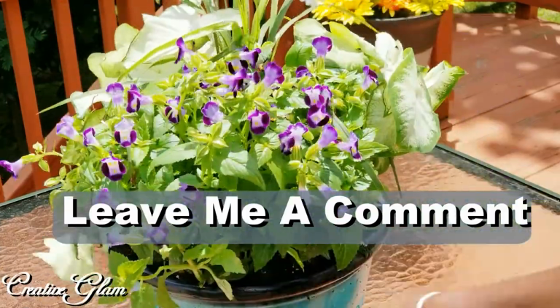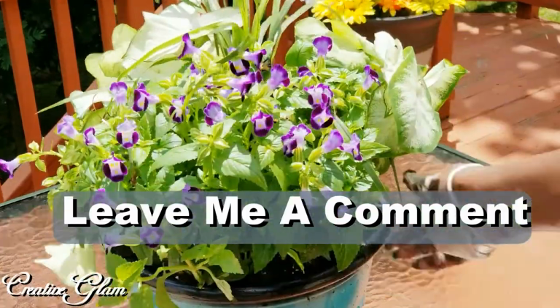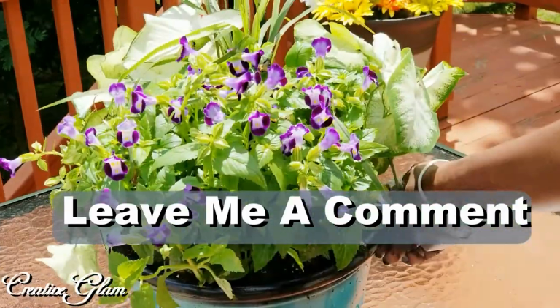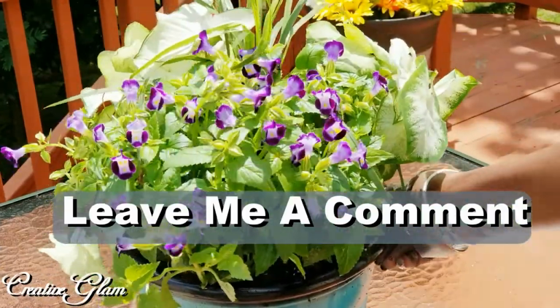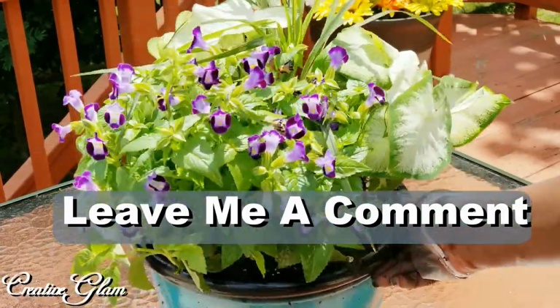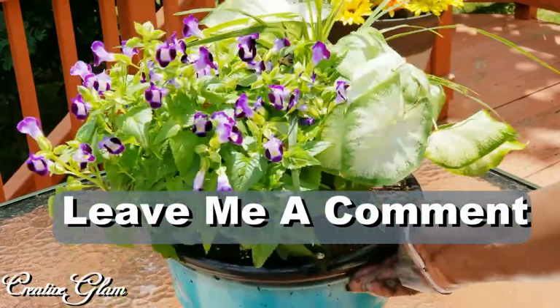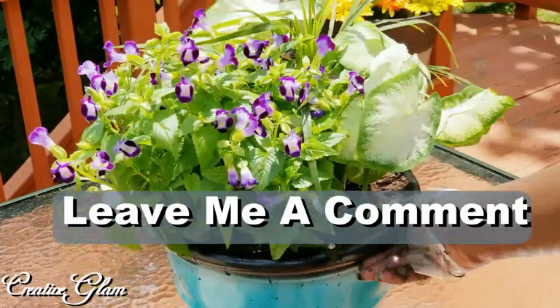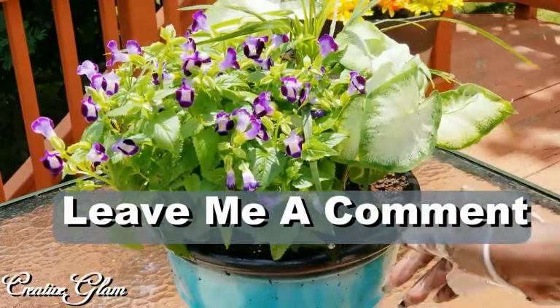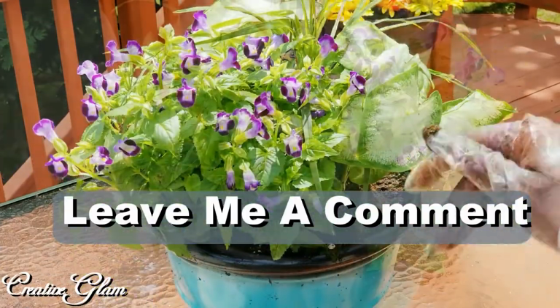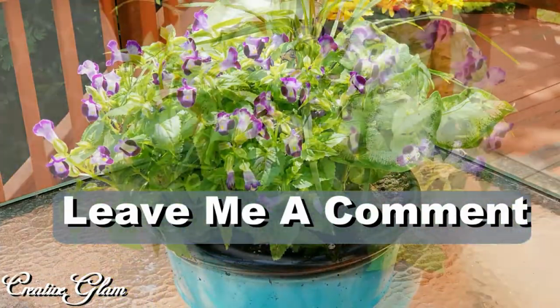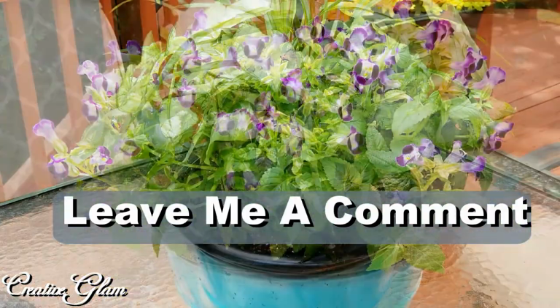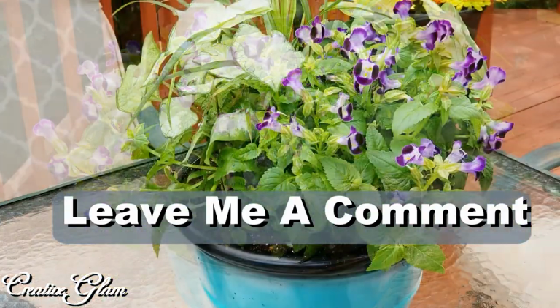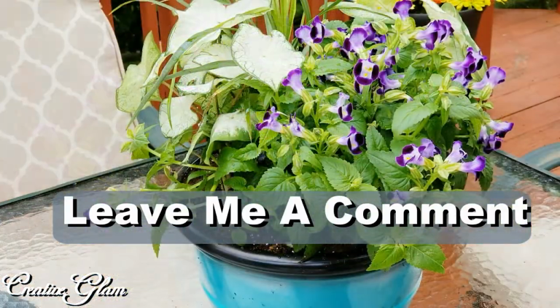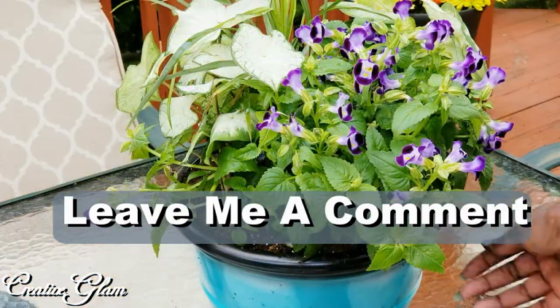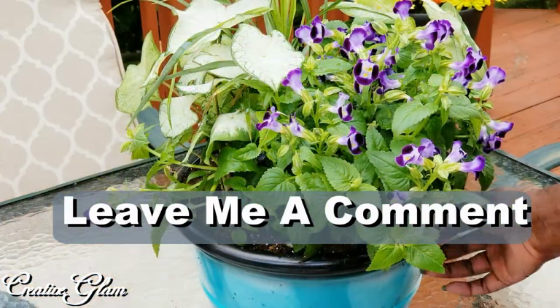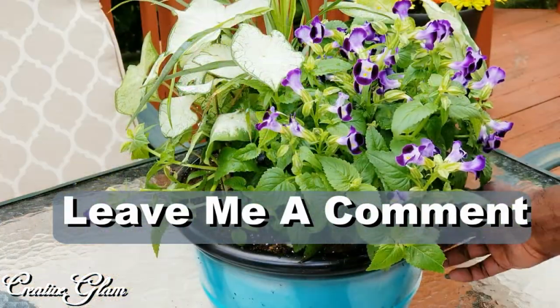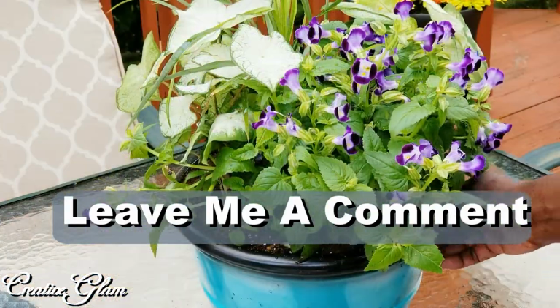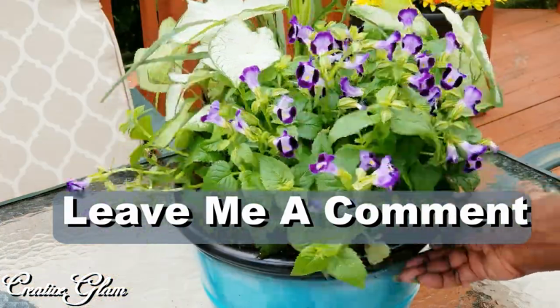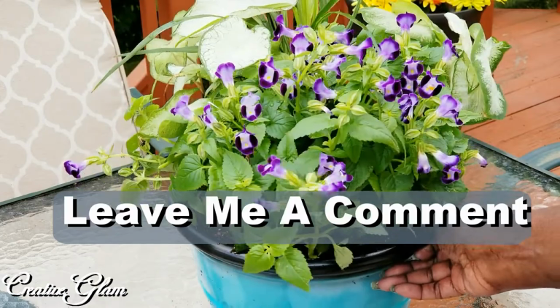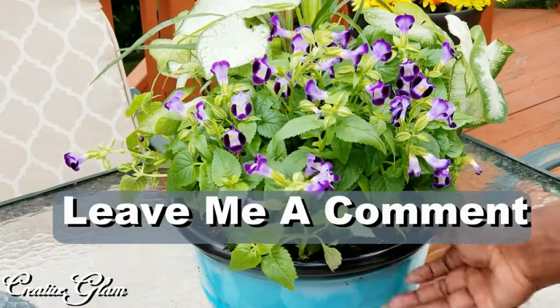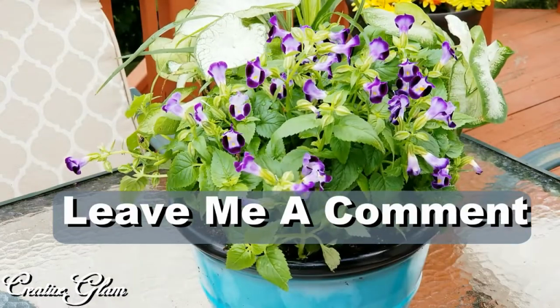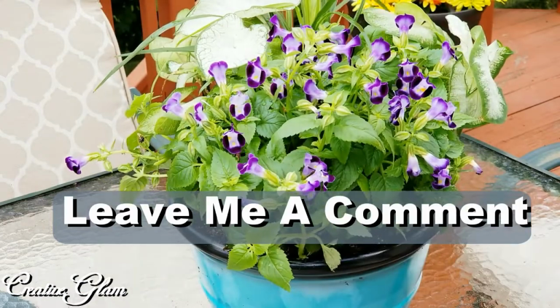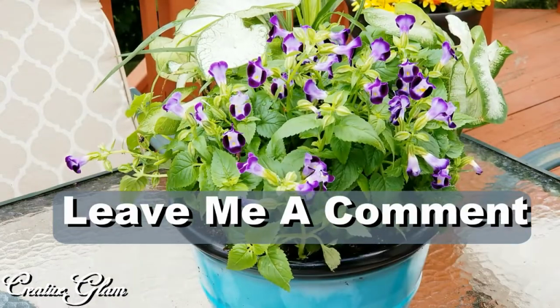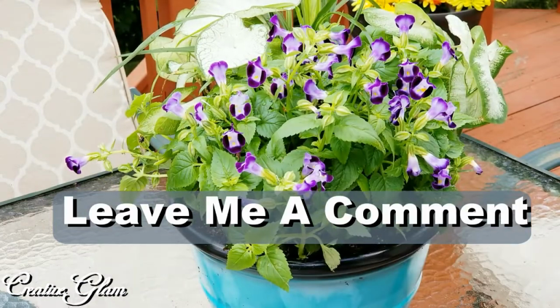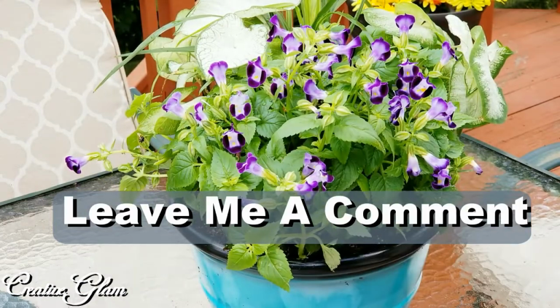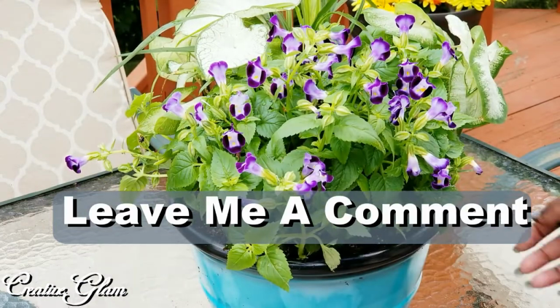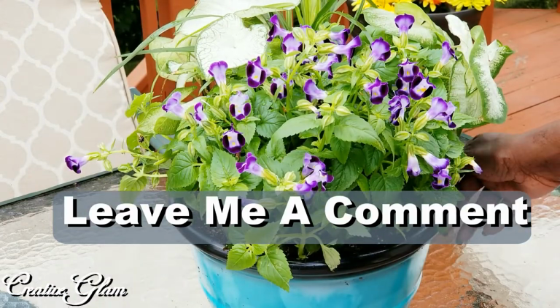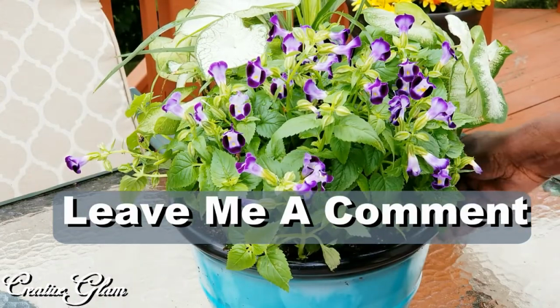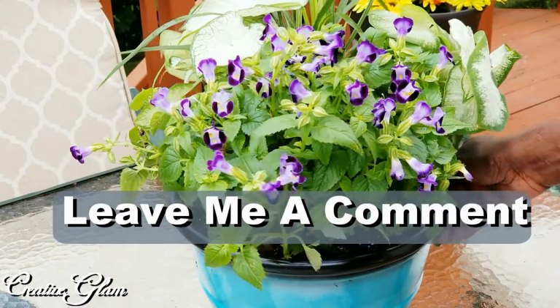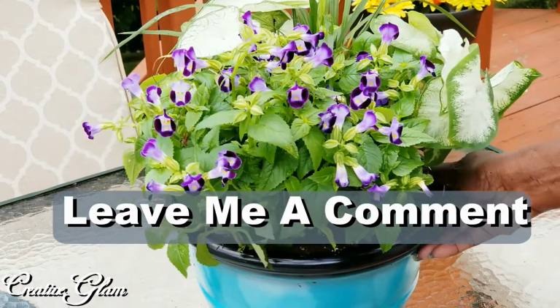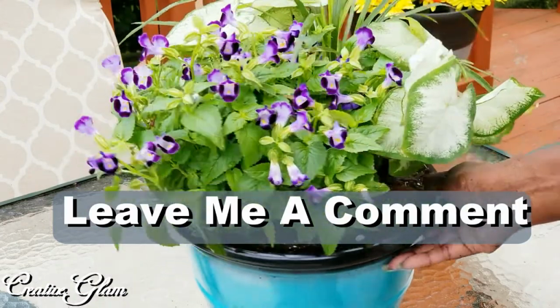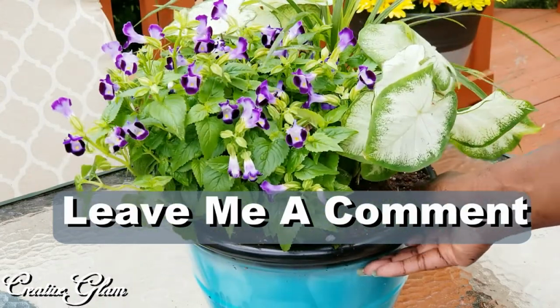I think that's absolutely beautiful. I love the colors — the color contrast of the flowers and the pot. Very pretty.